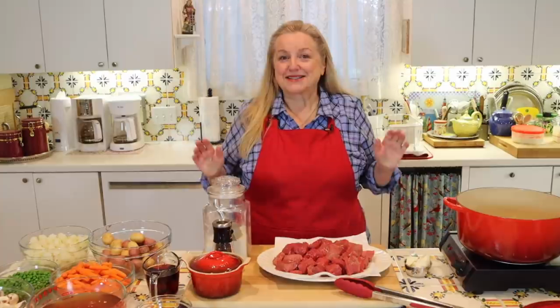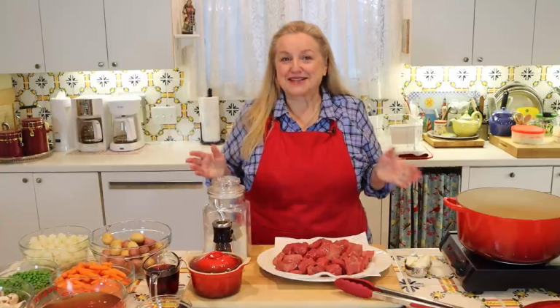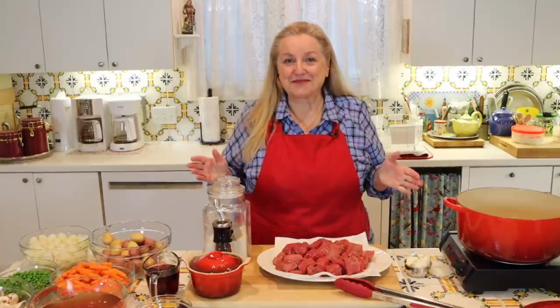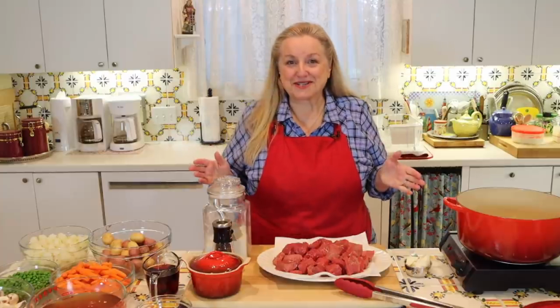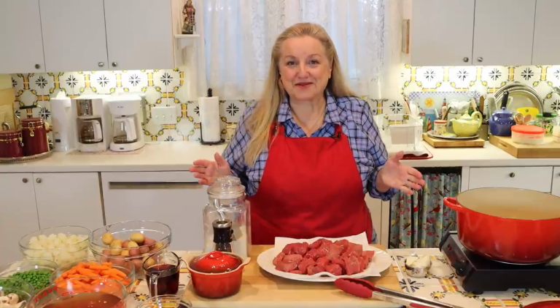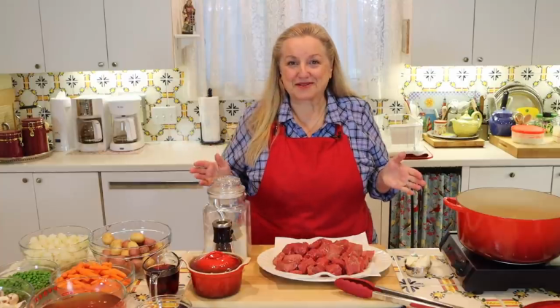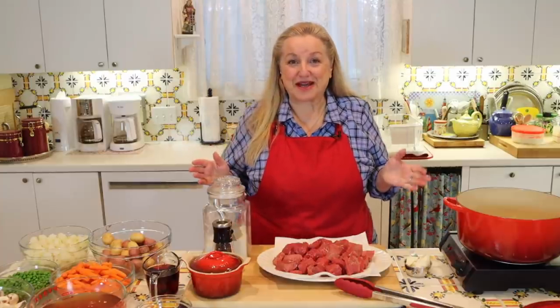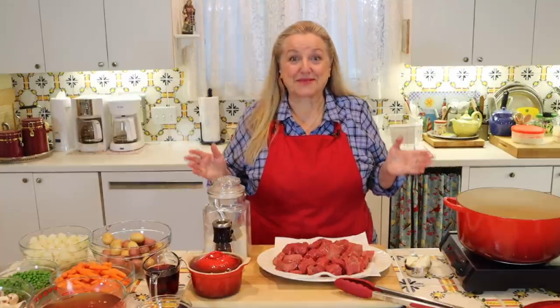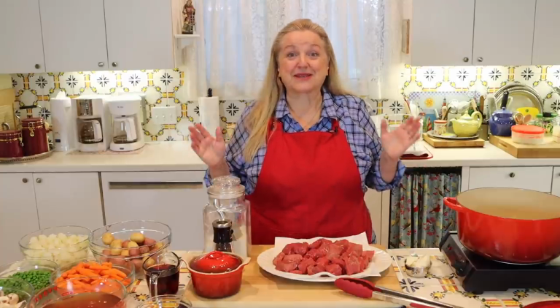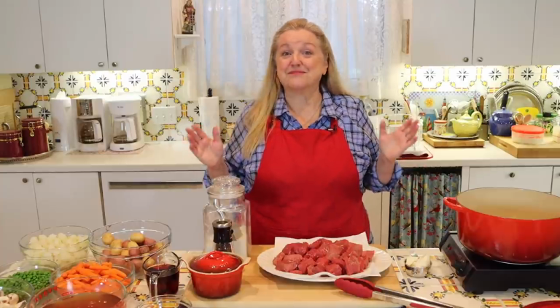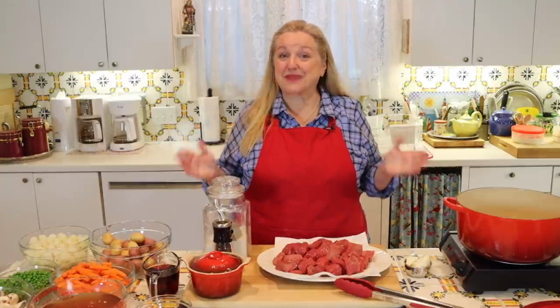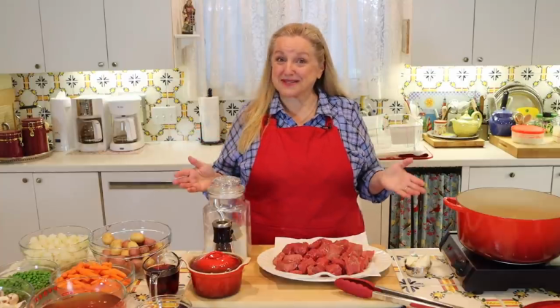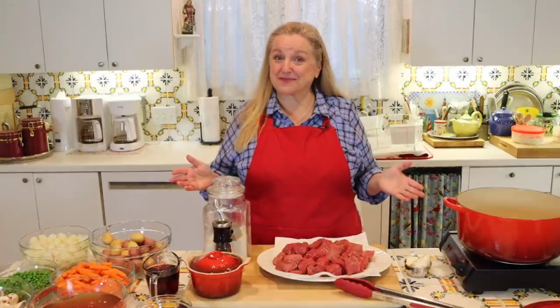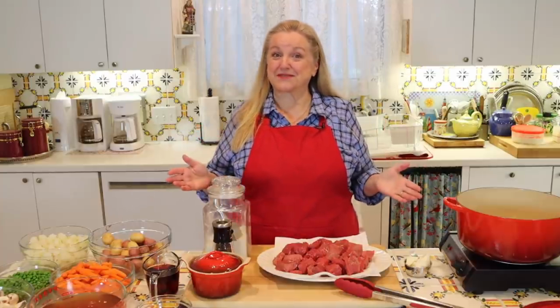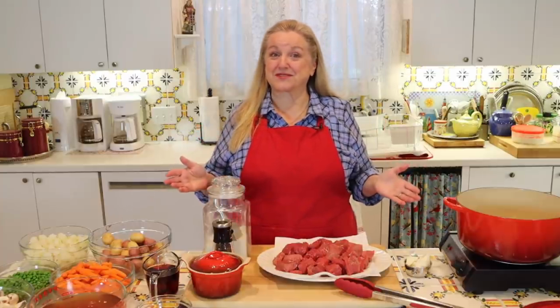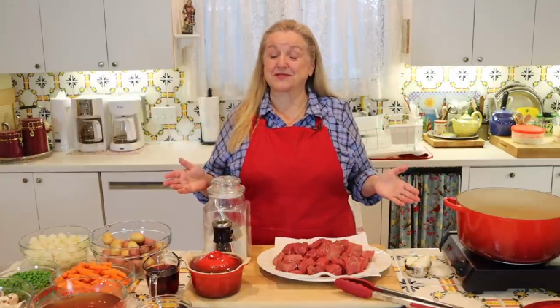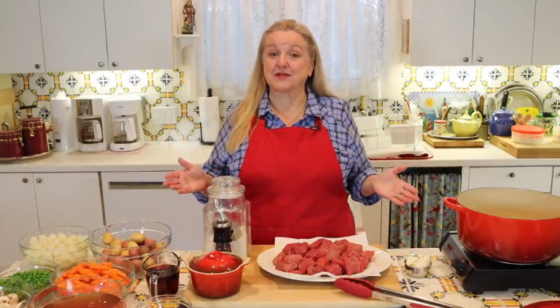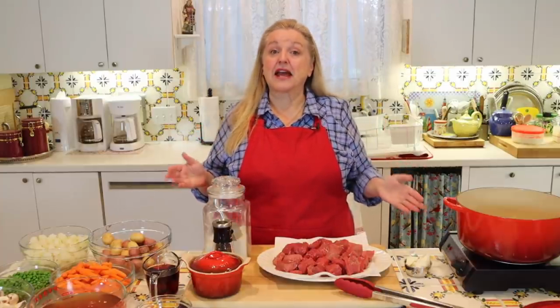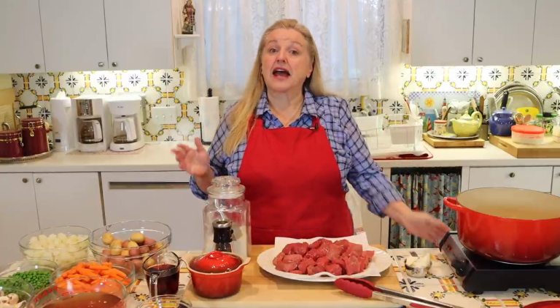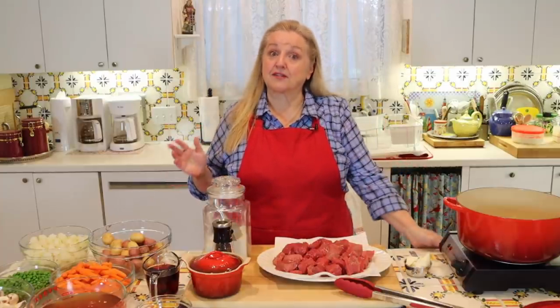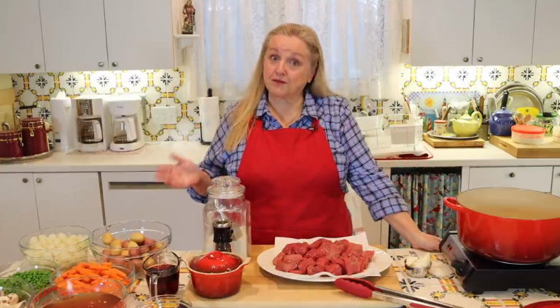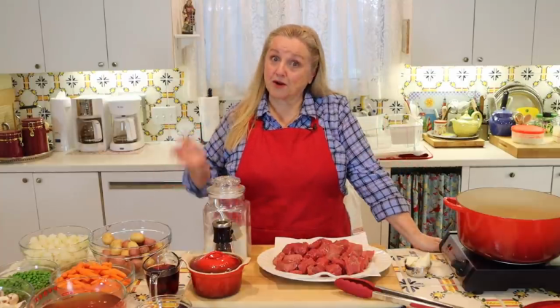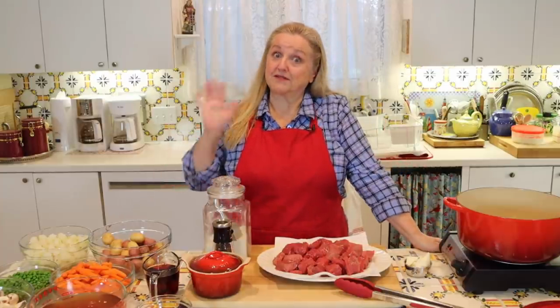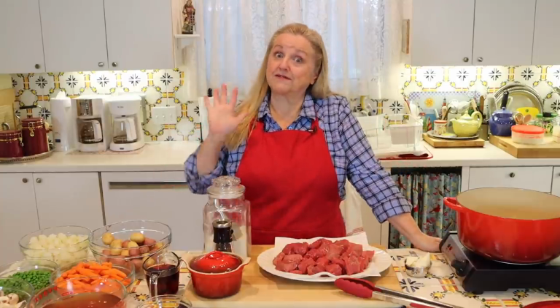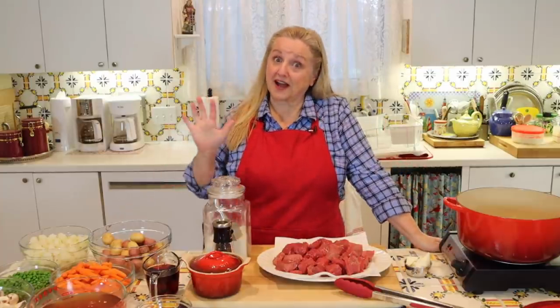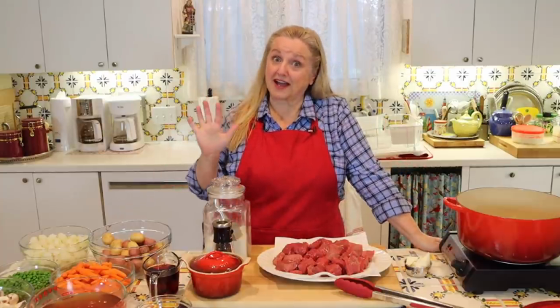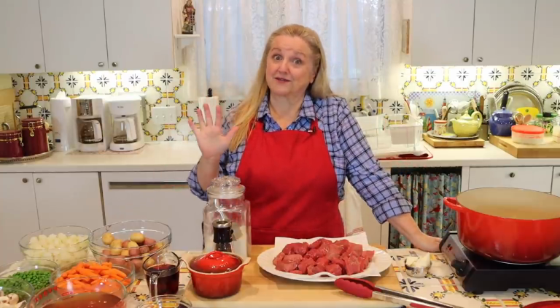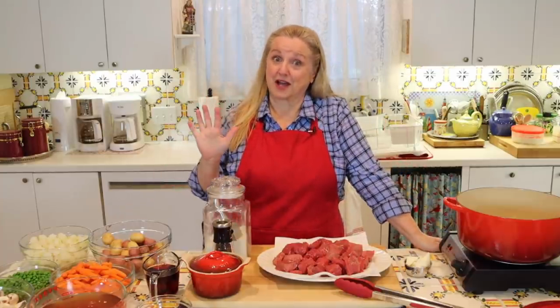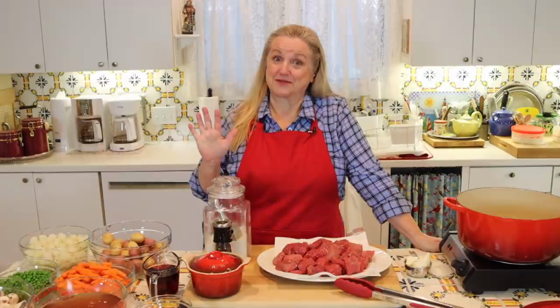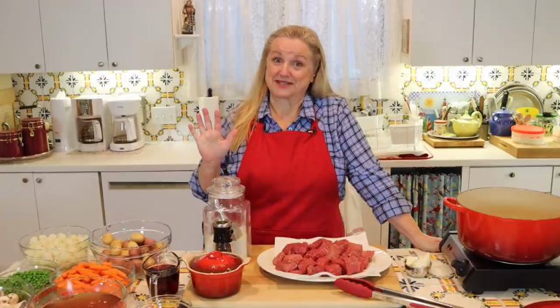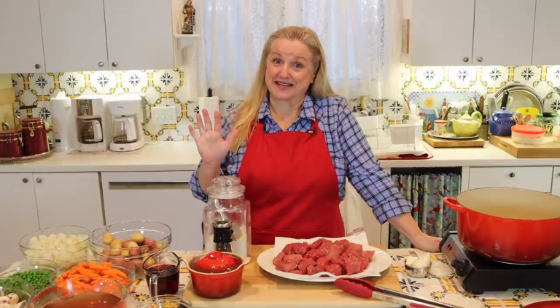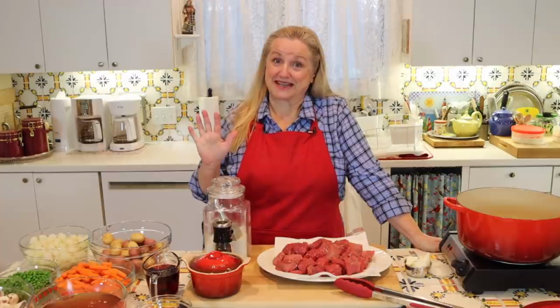Today, I want to share with you how to make the best beef stew and avoid five common mistakes.